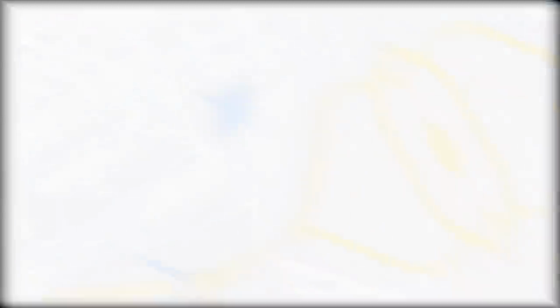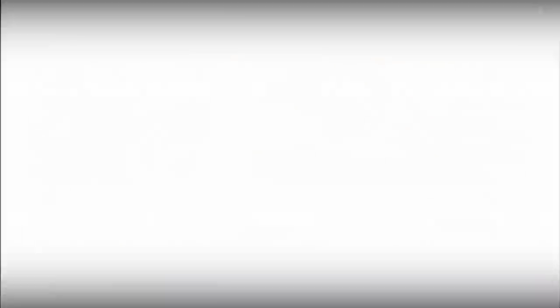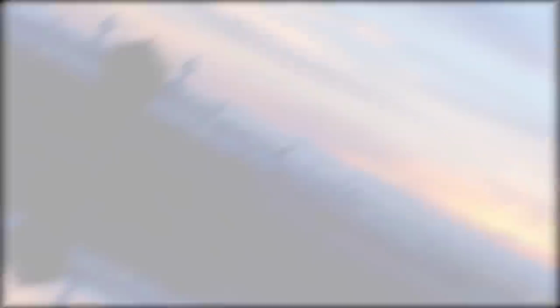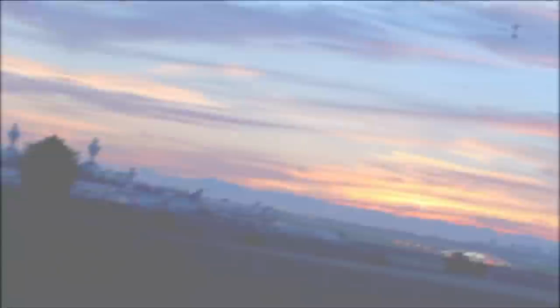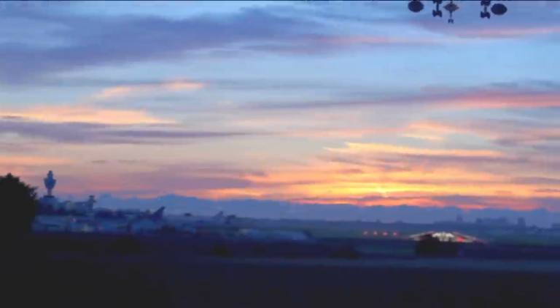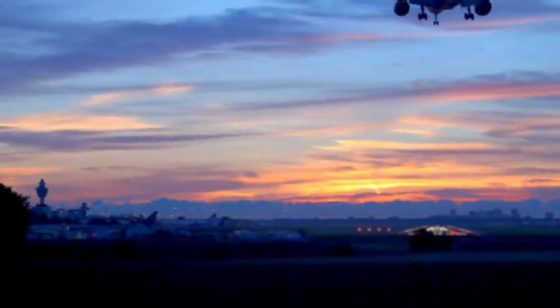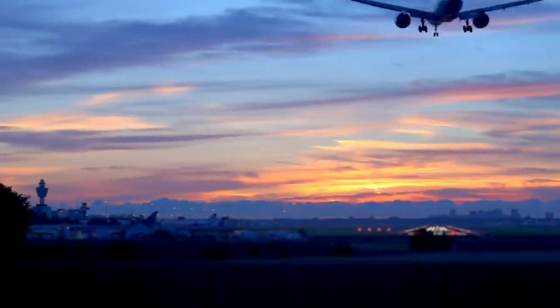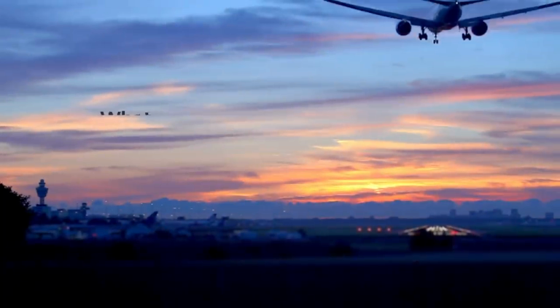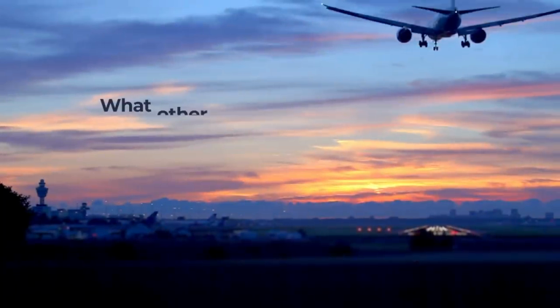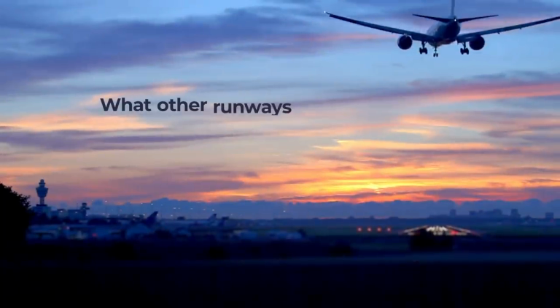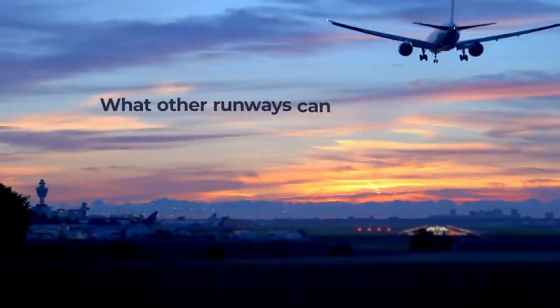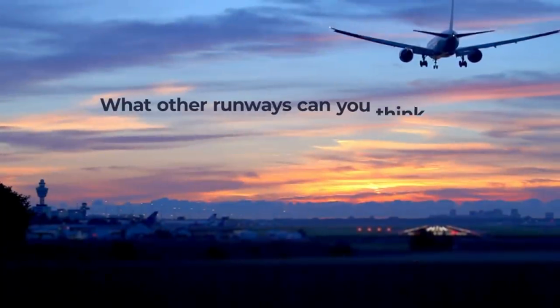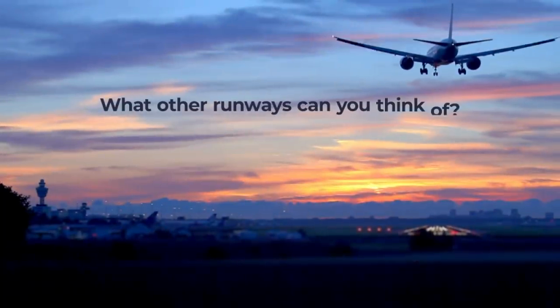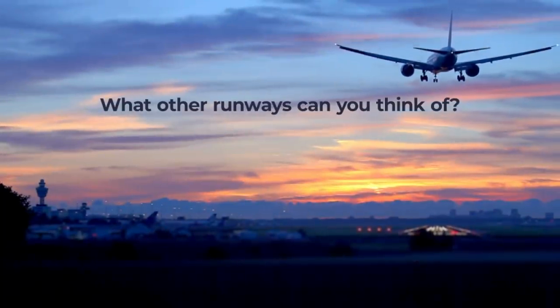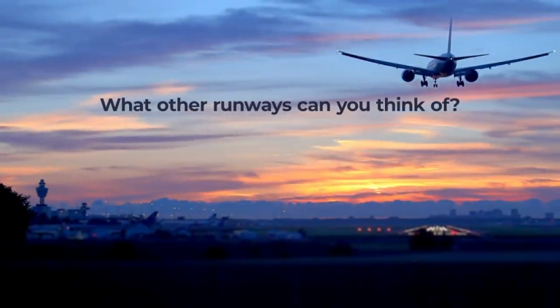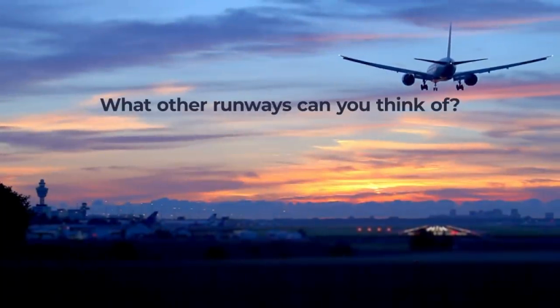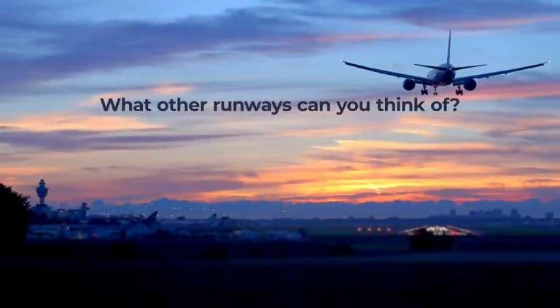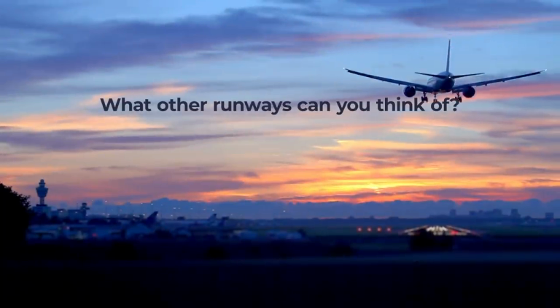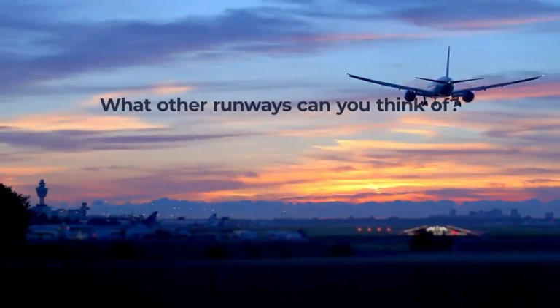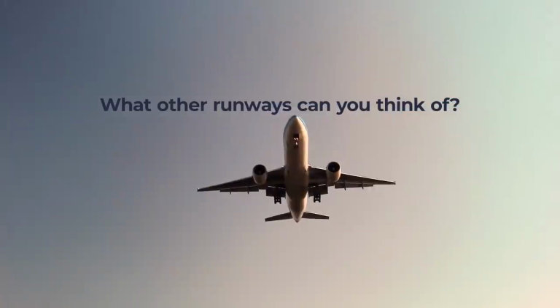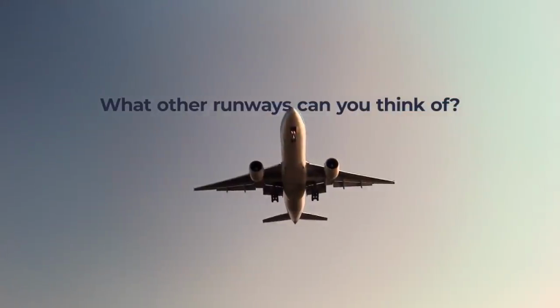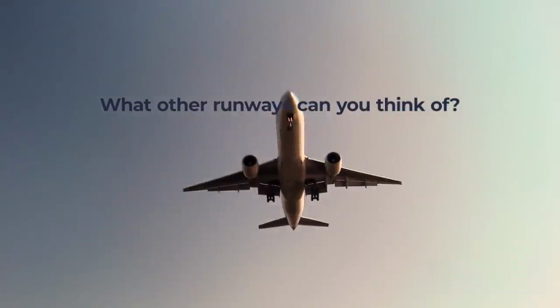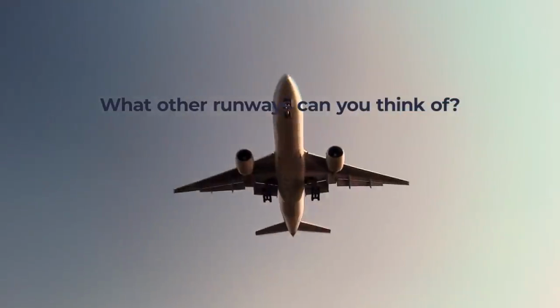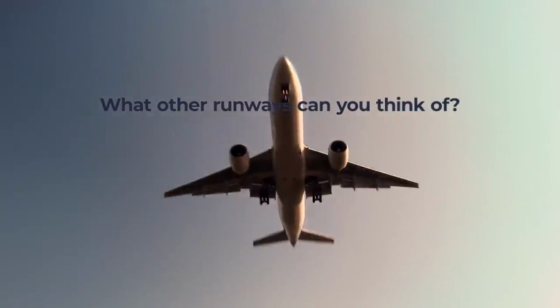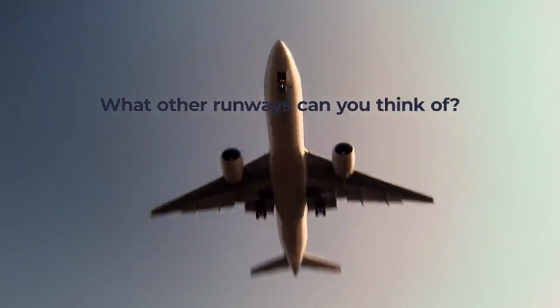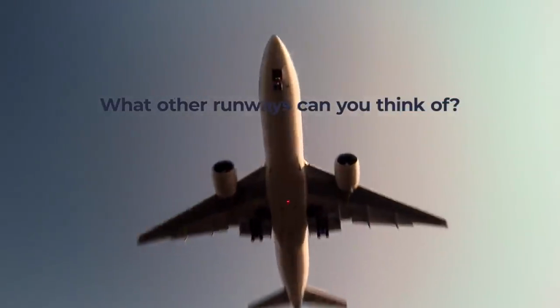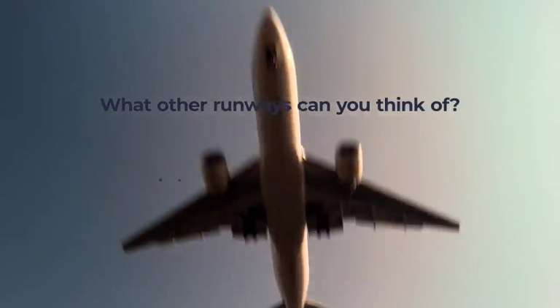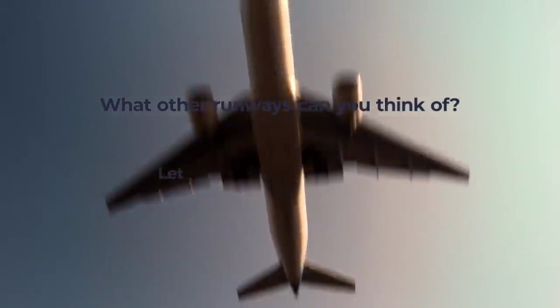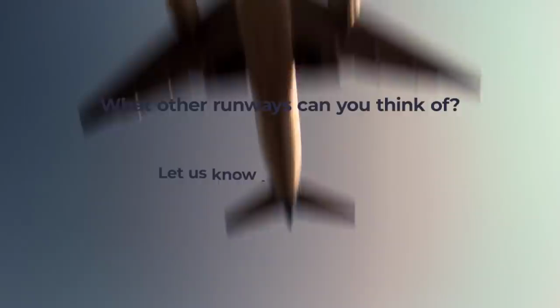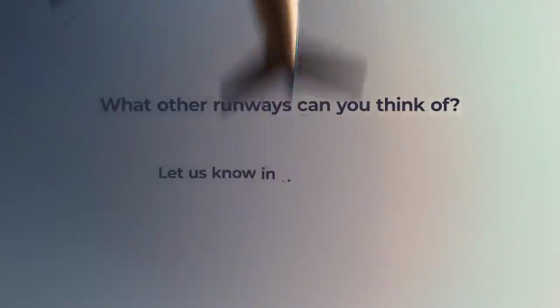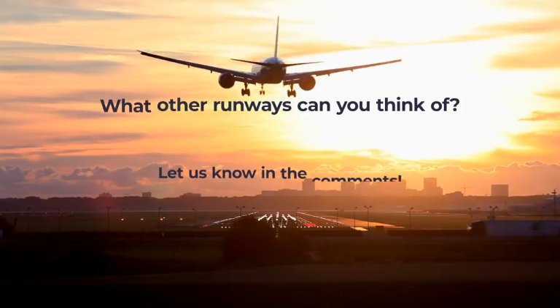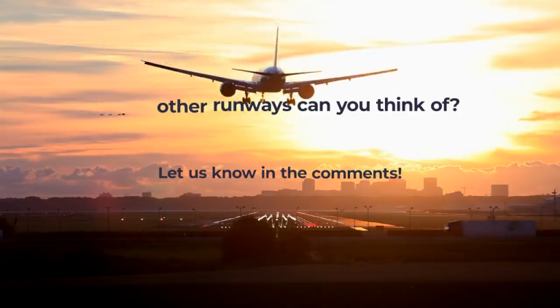What other runways do you know that are far away from the terminal? Let us know in the comments.